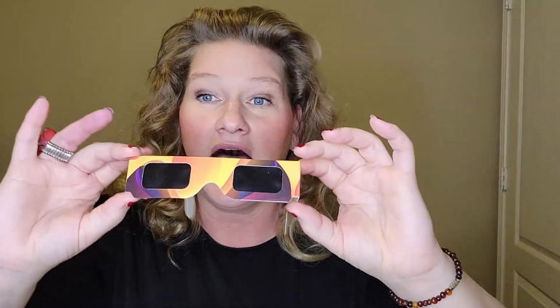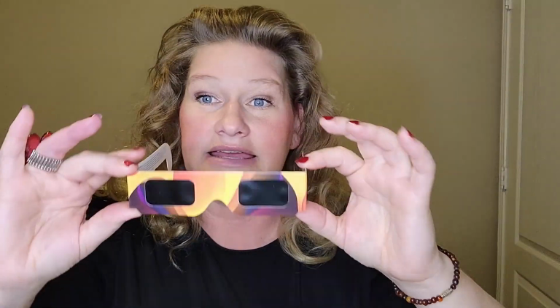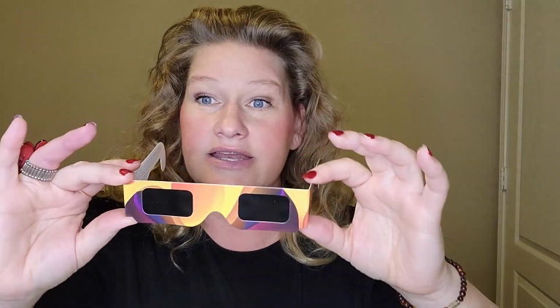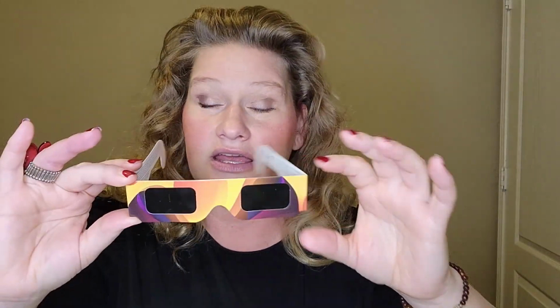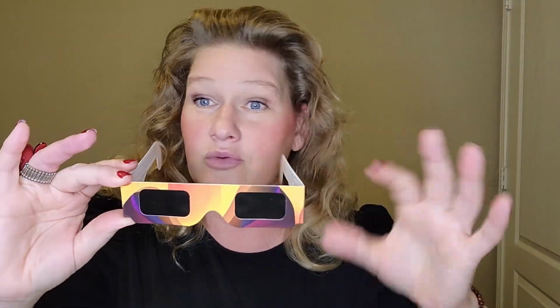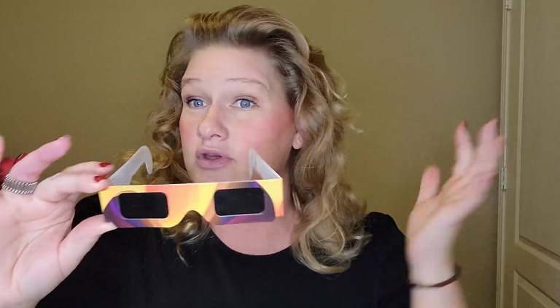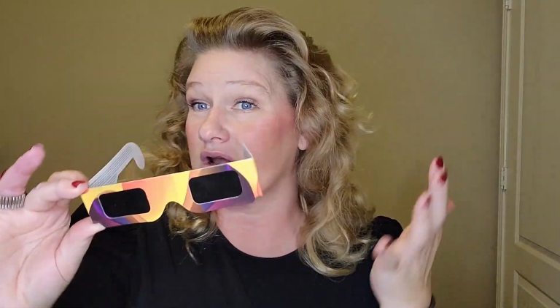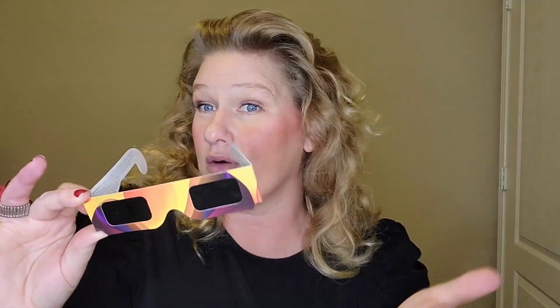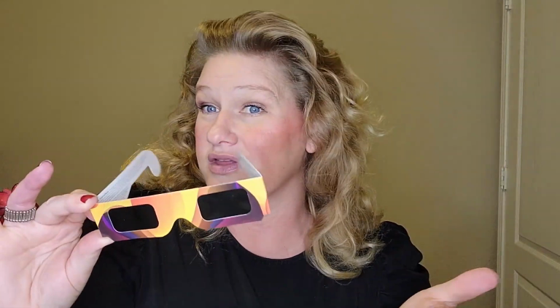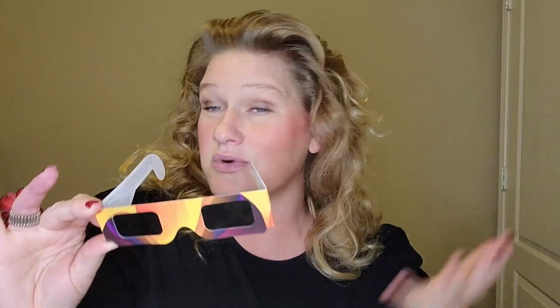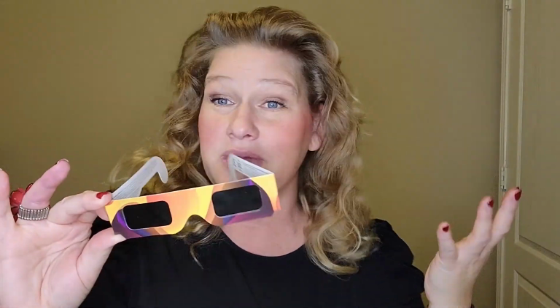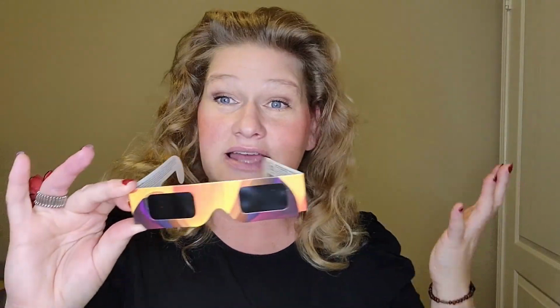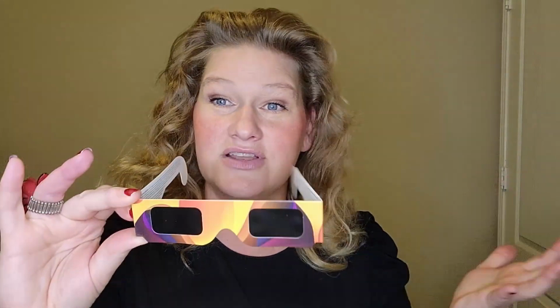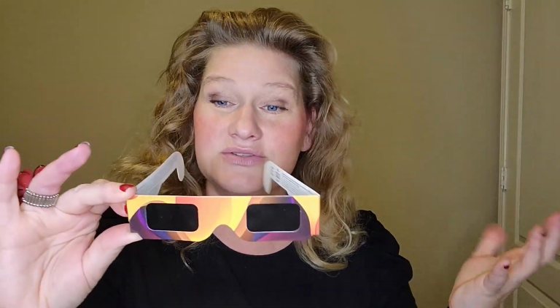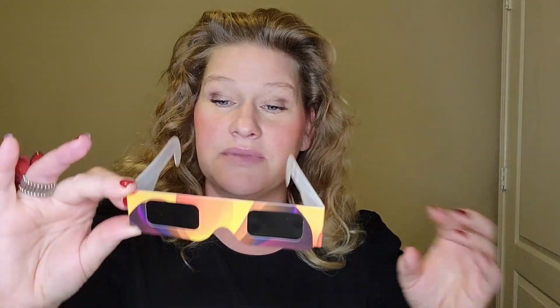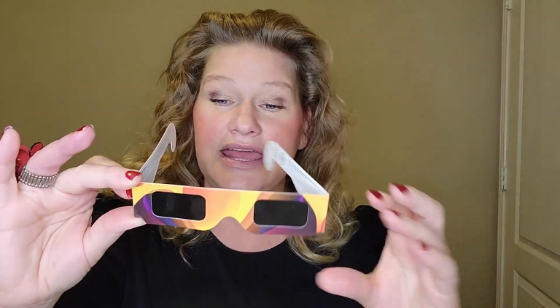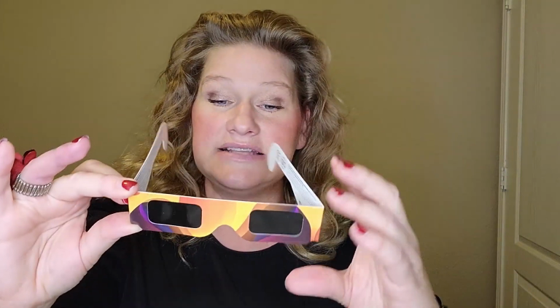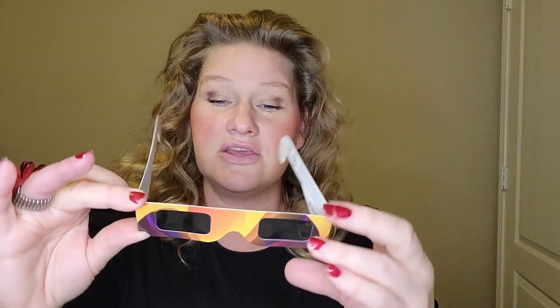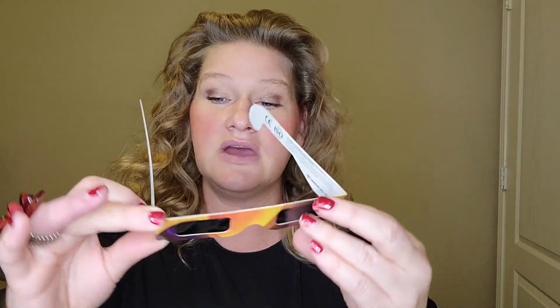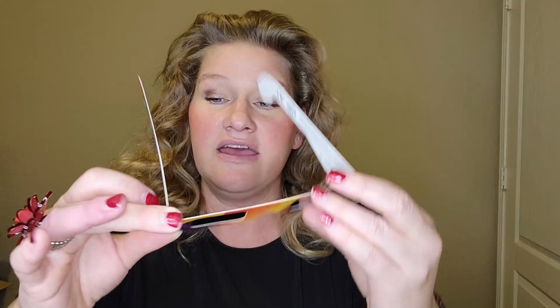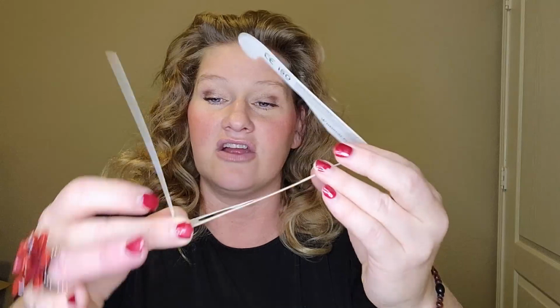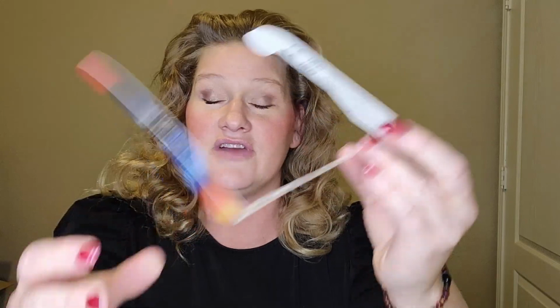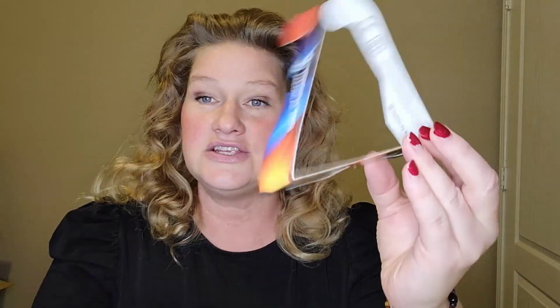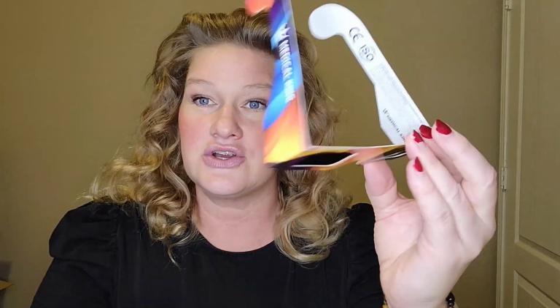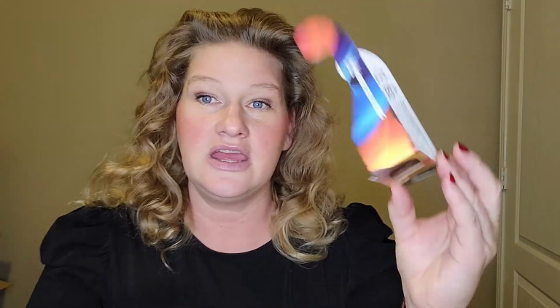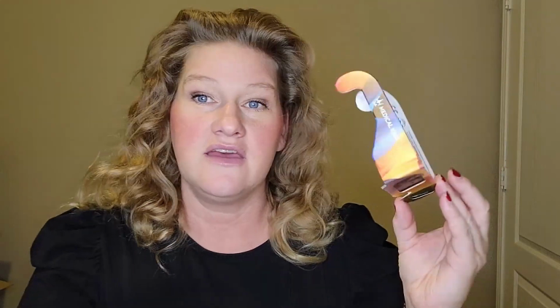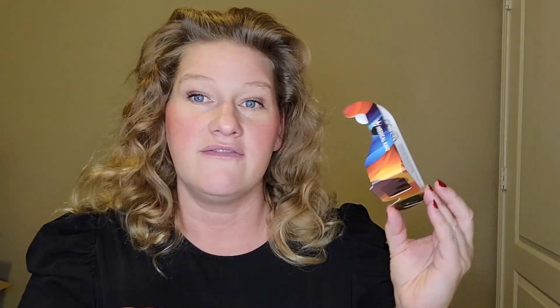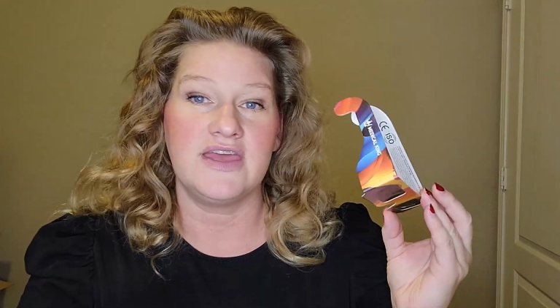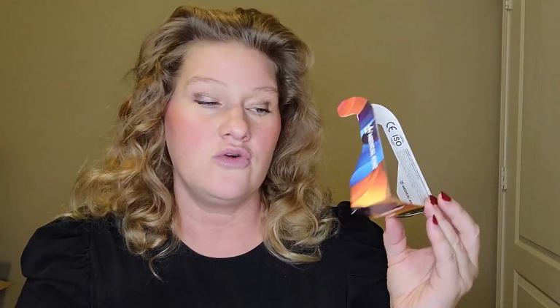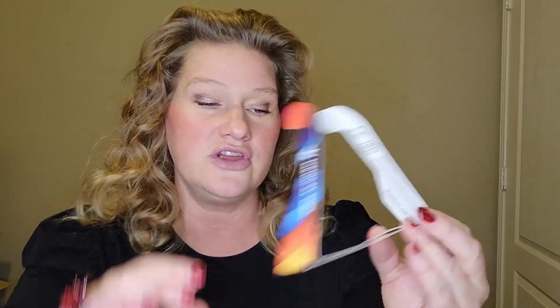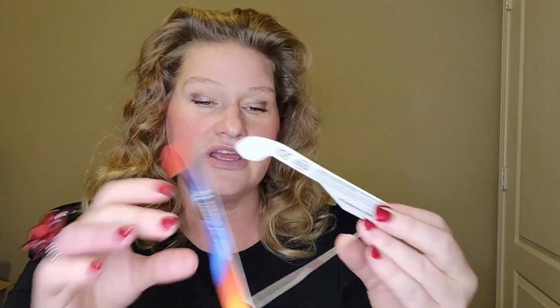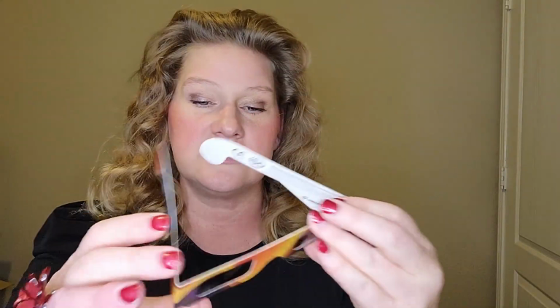I cannot give a review on how well these work because I haven't used them during an eclipse, but I can tell you they are very sturdy and they fit over your ears.